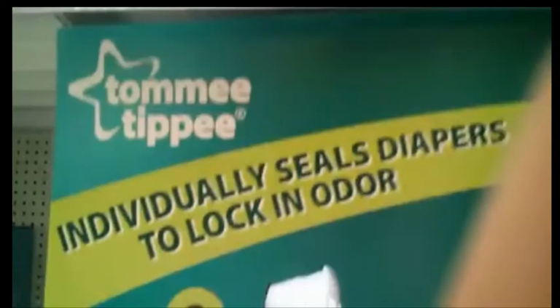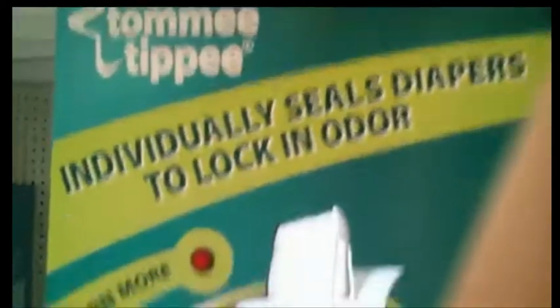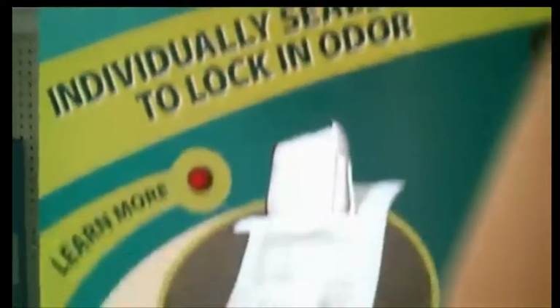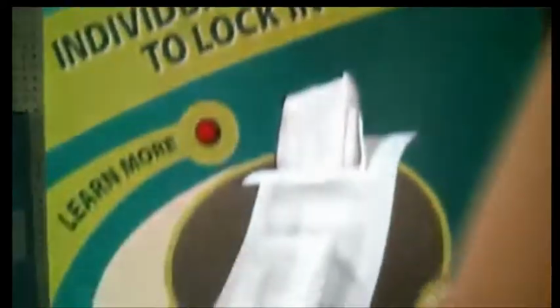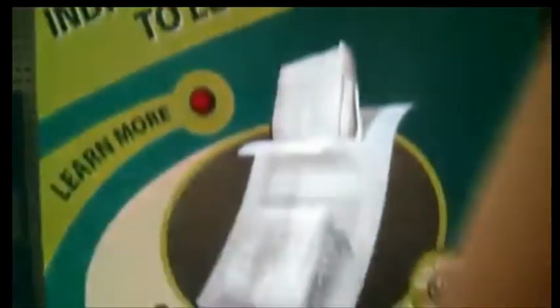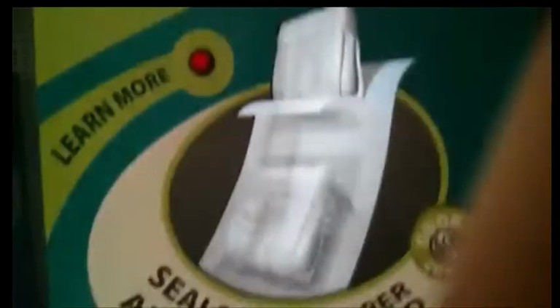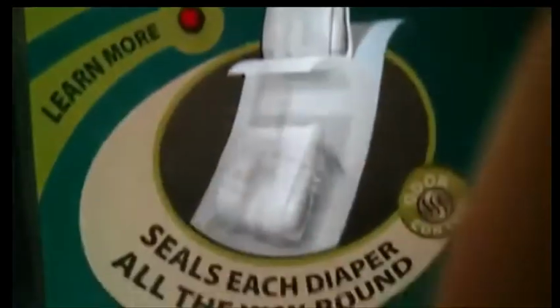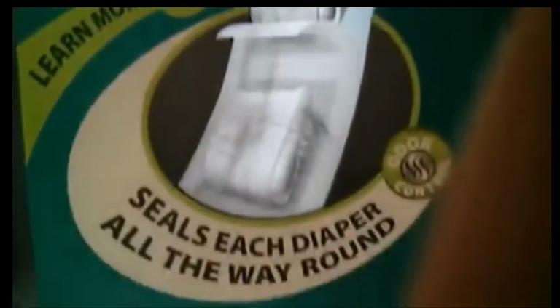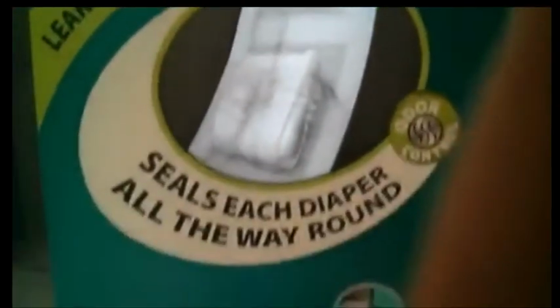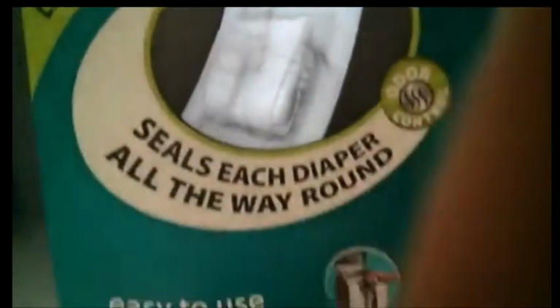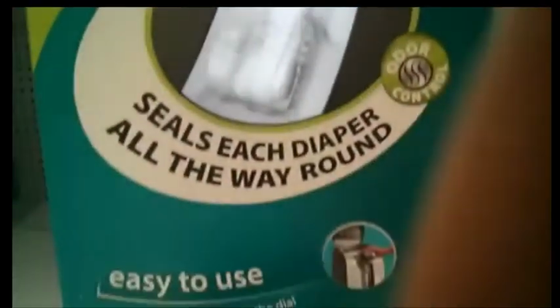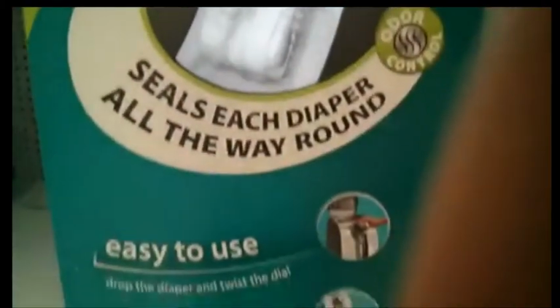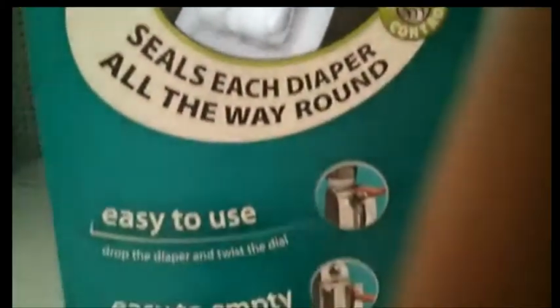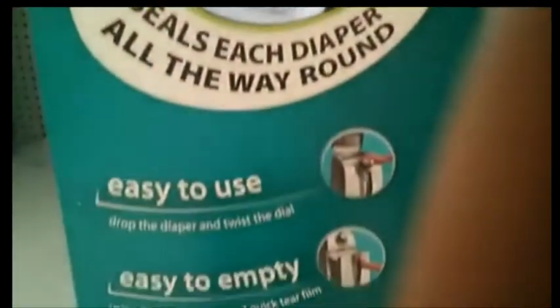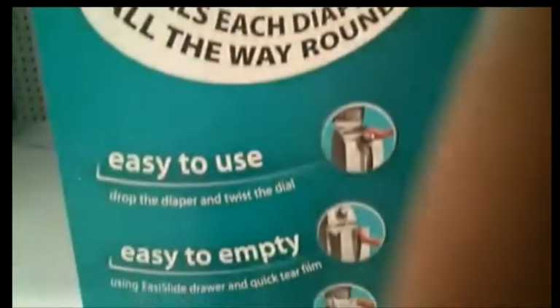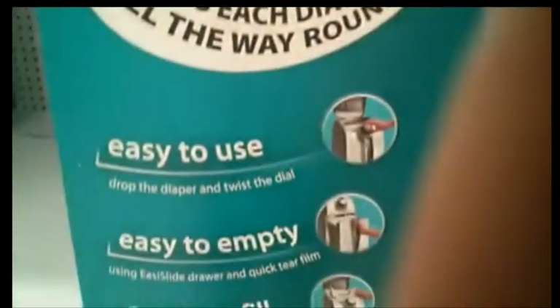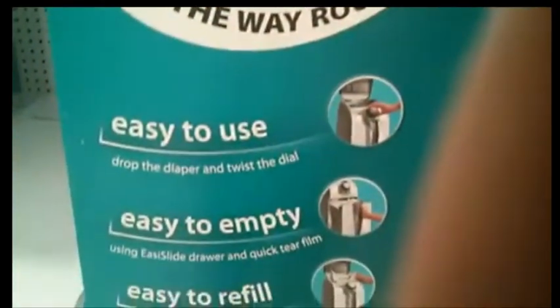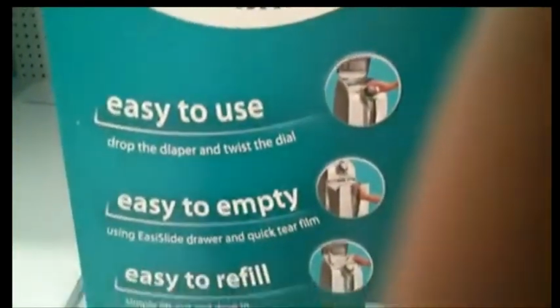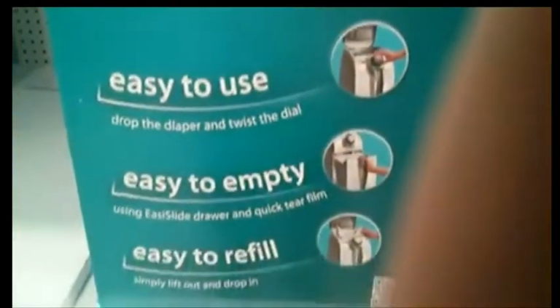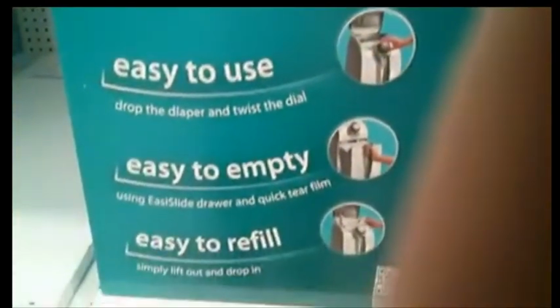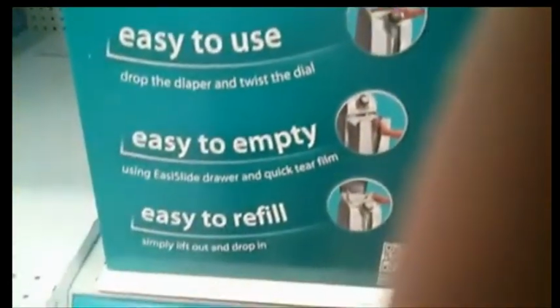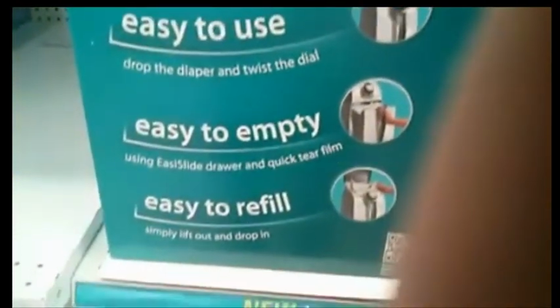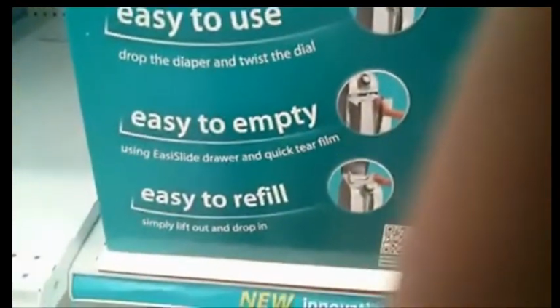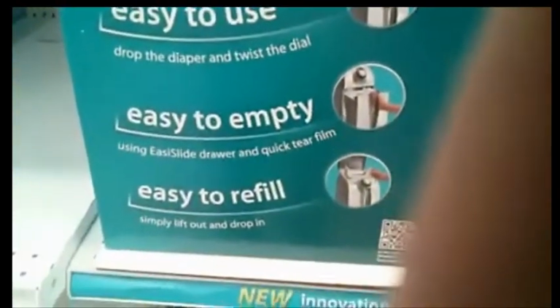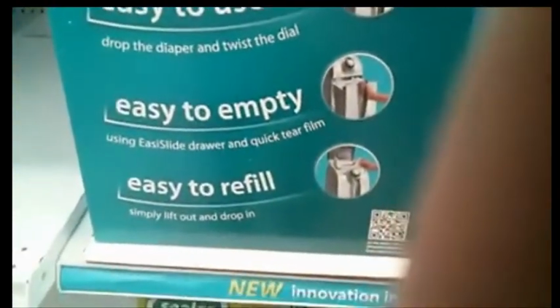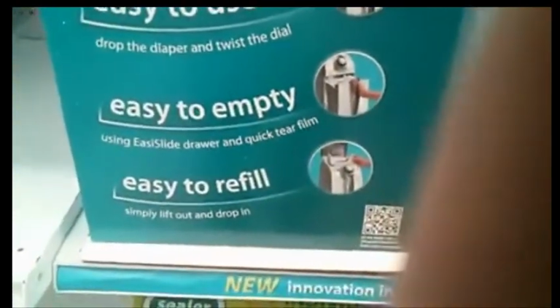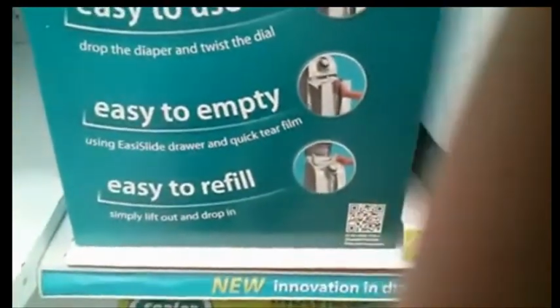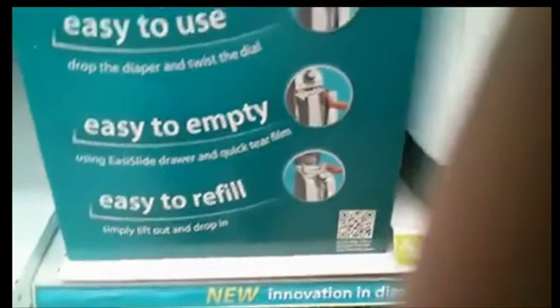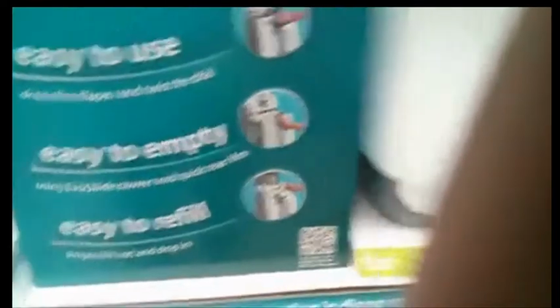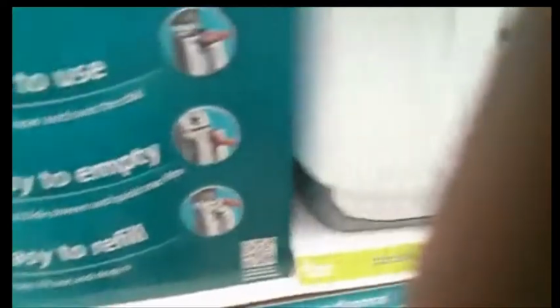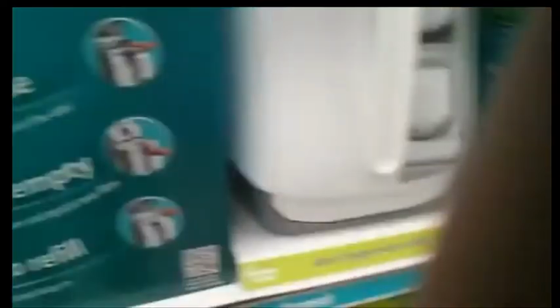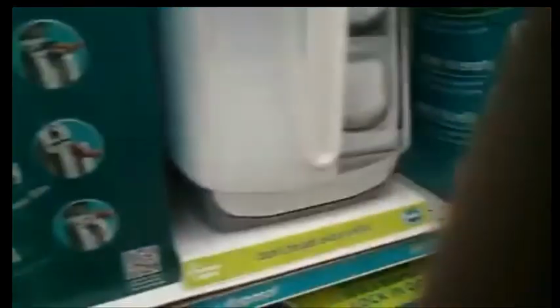If it doesn't seal, it stinks. Be sure to add a 360 Sealer to your baby registry today.